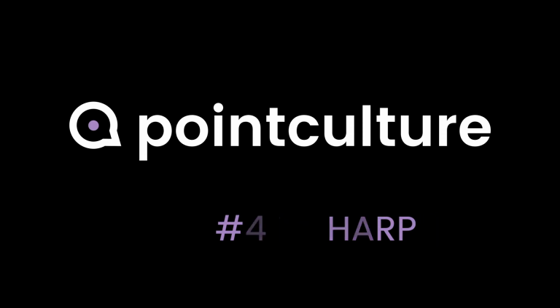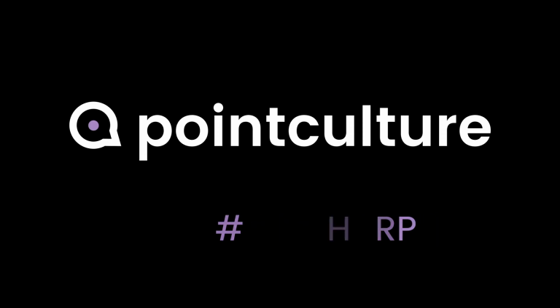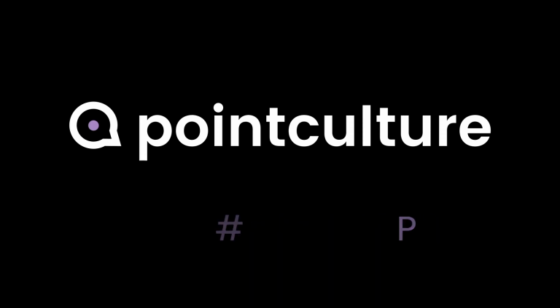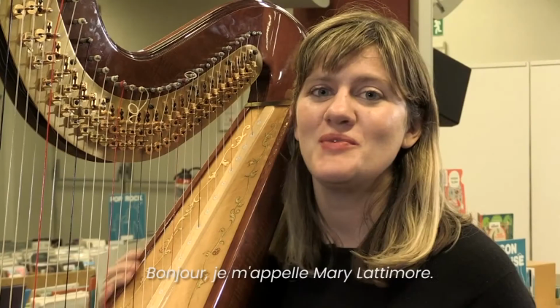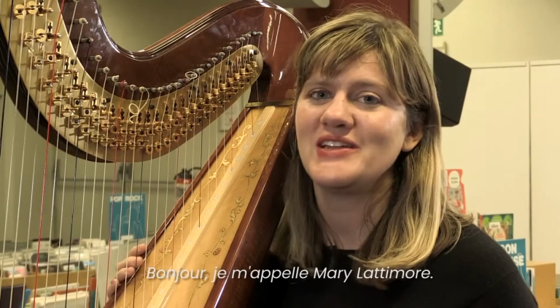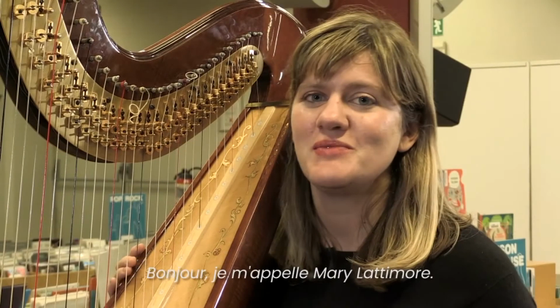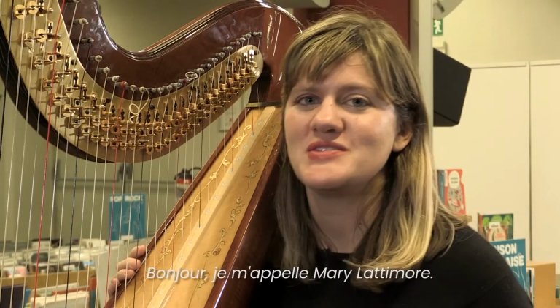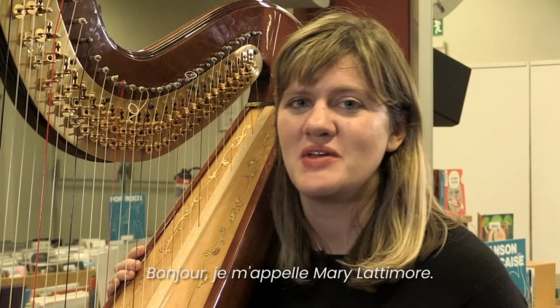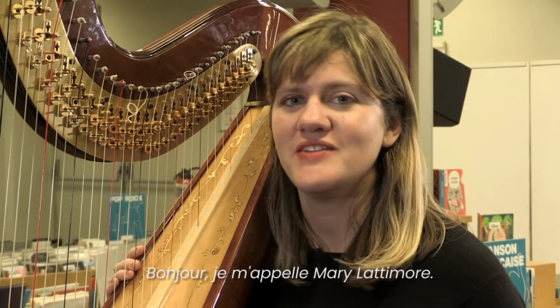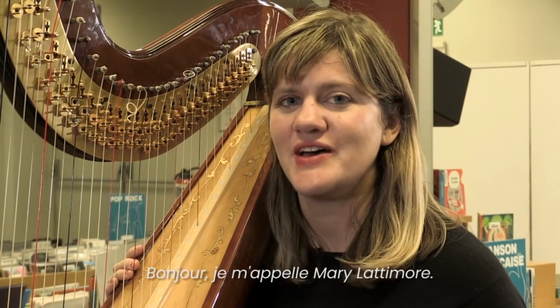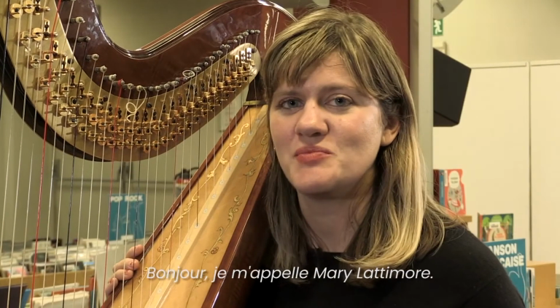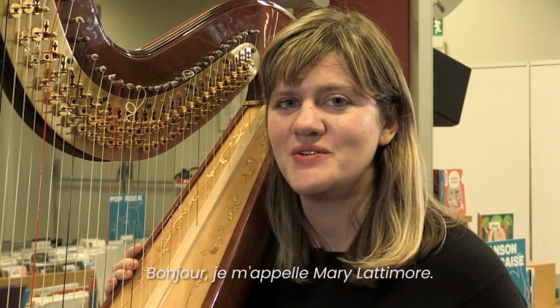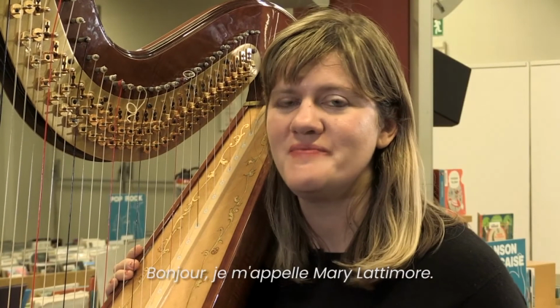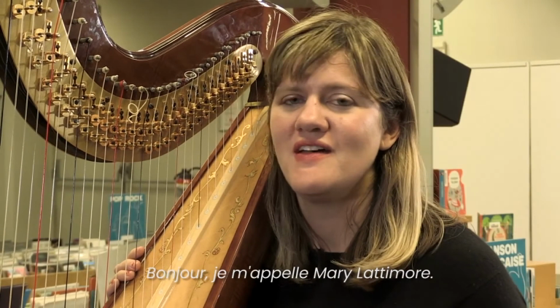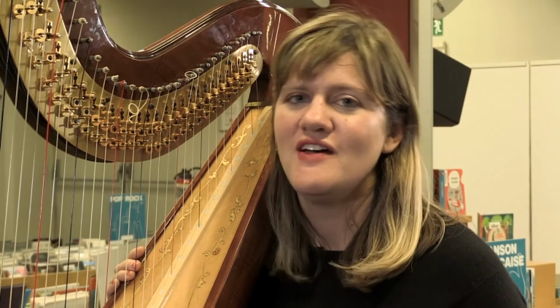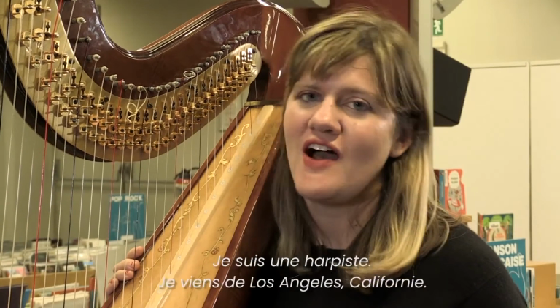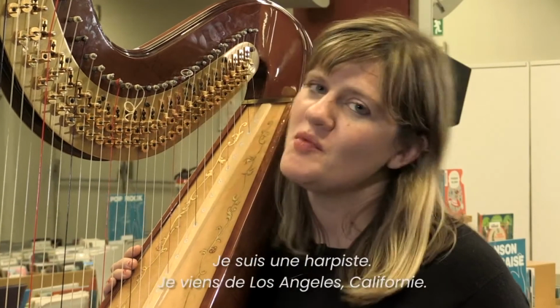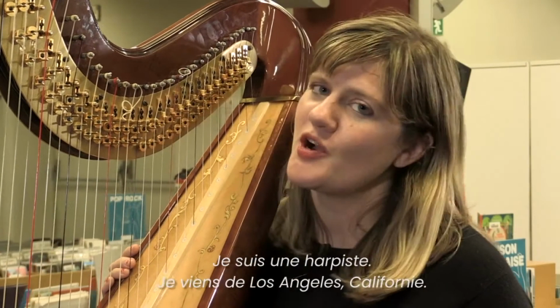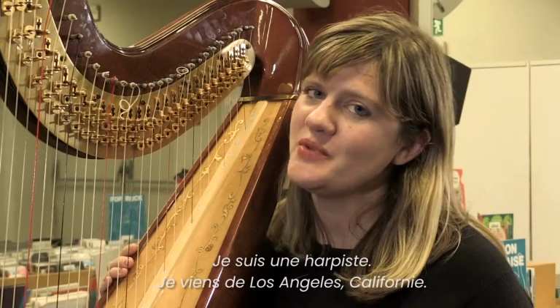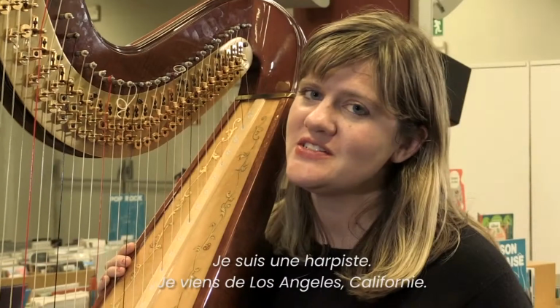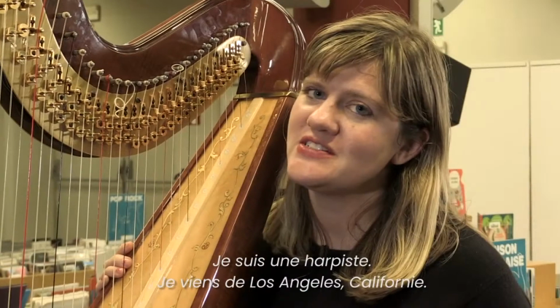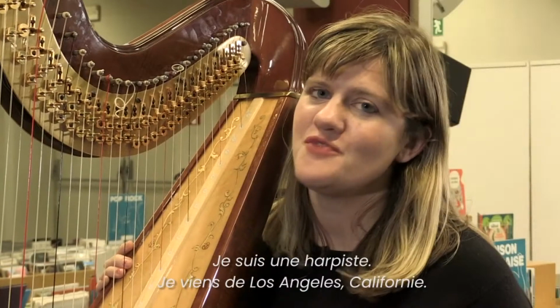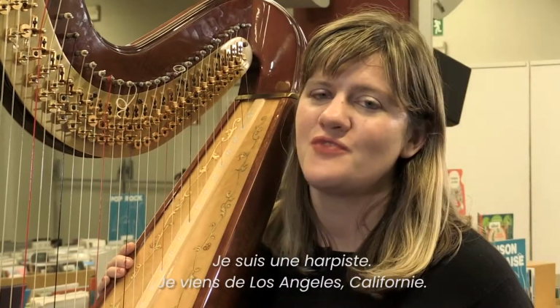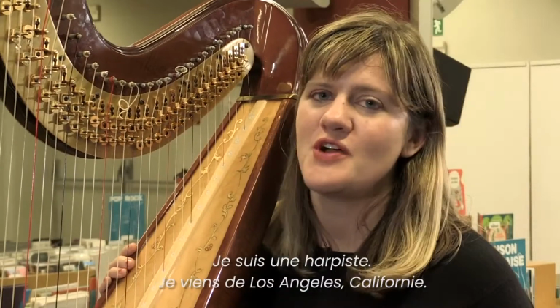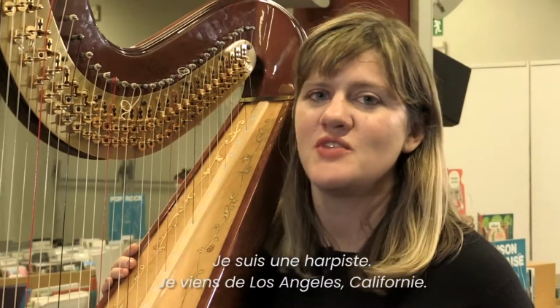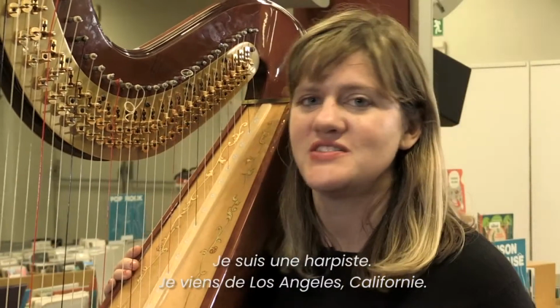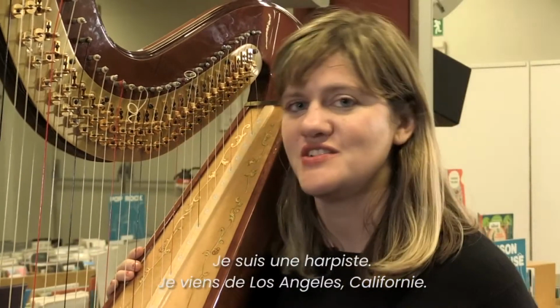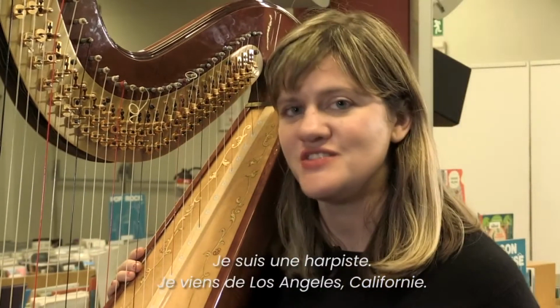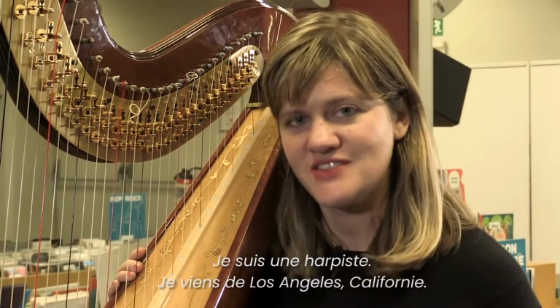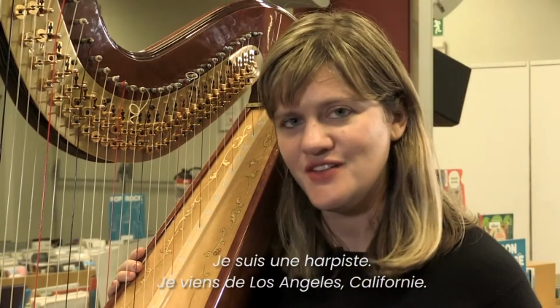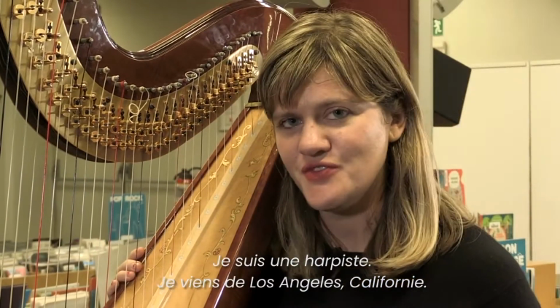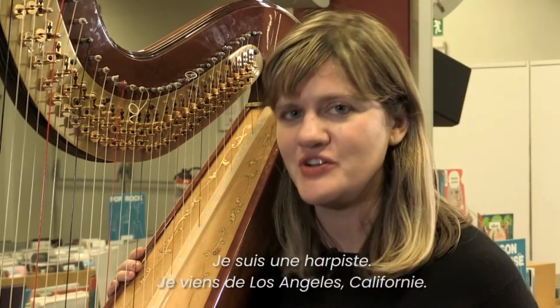Hello, my name is Mary Lattimore. I'm a harpist. I'm from Los Angeles, California.